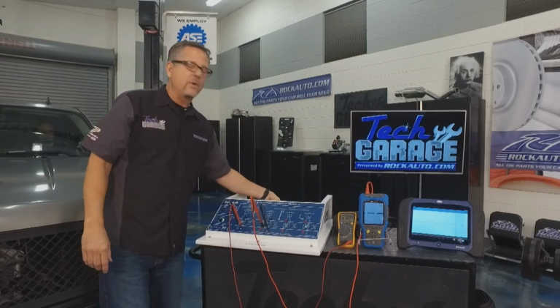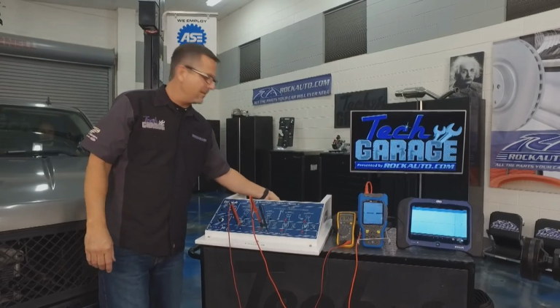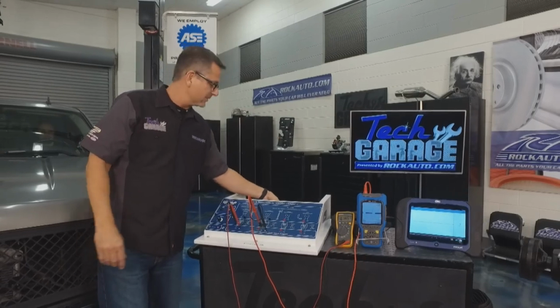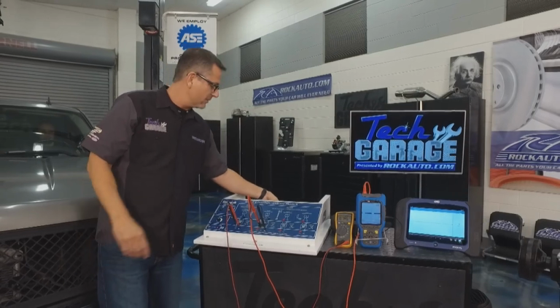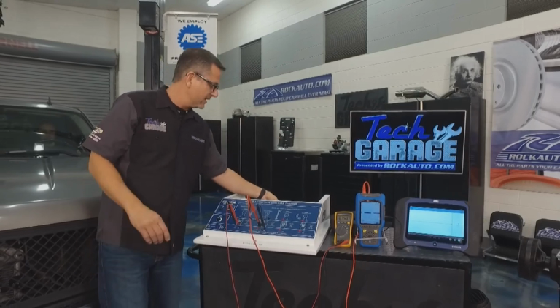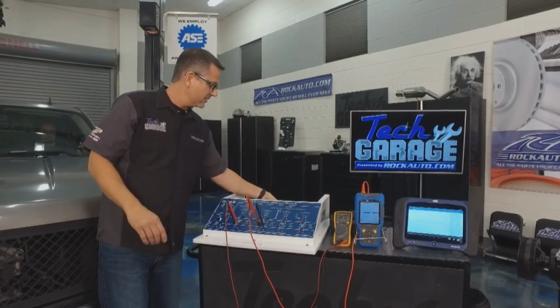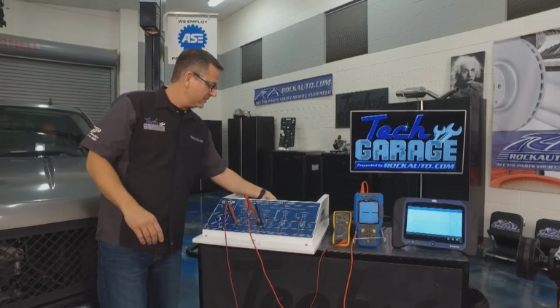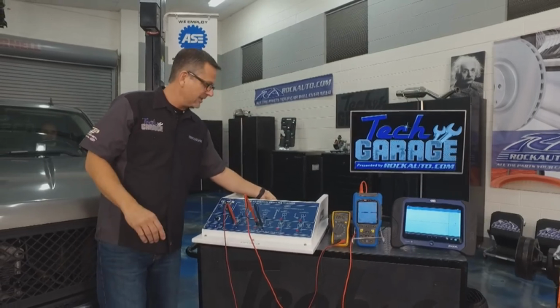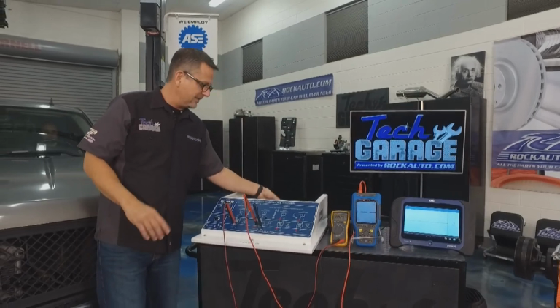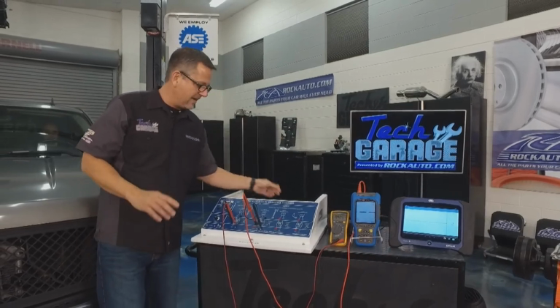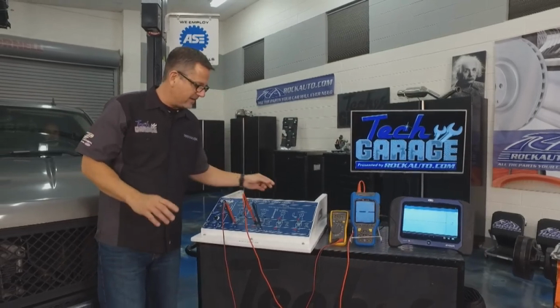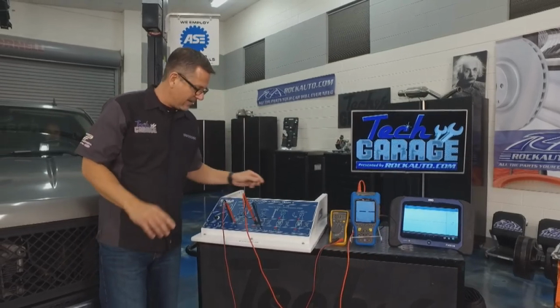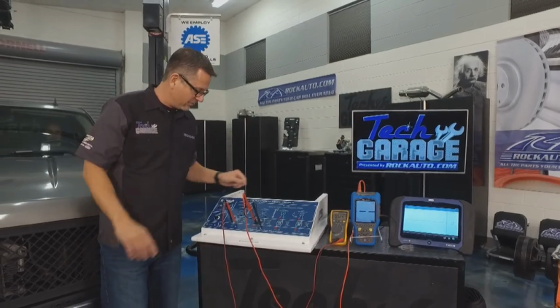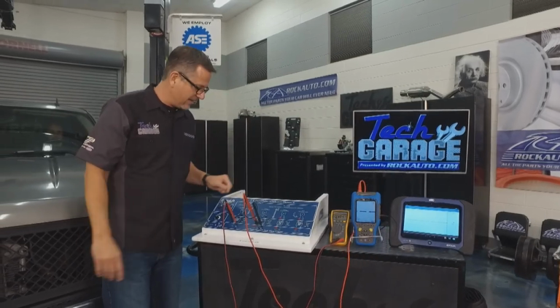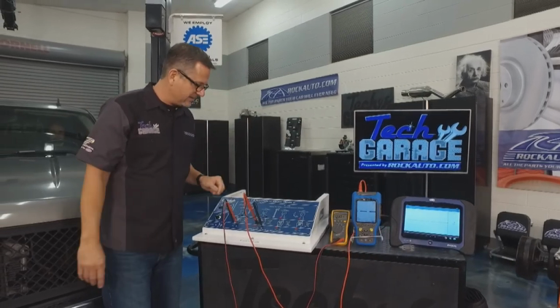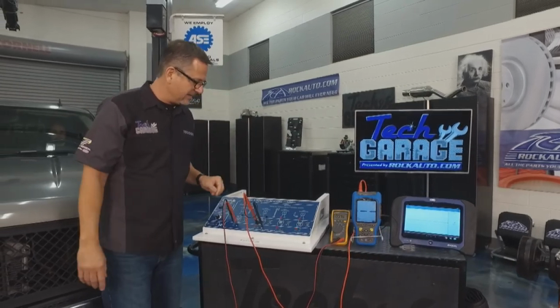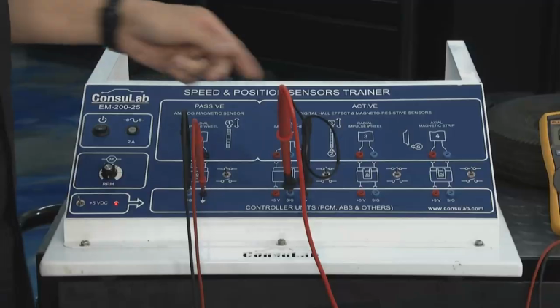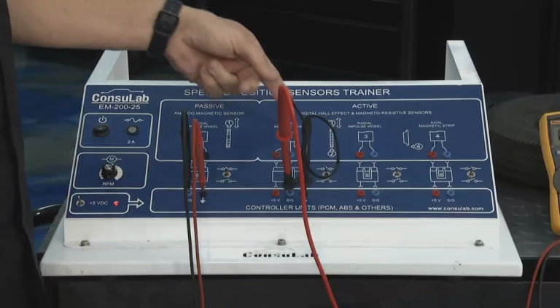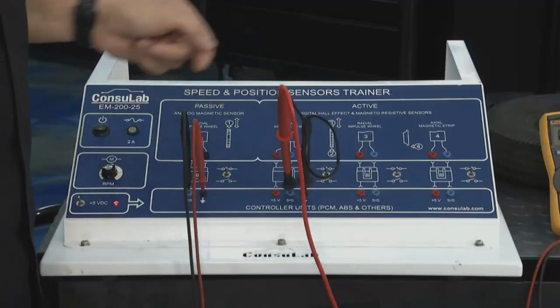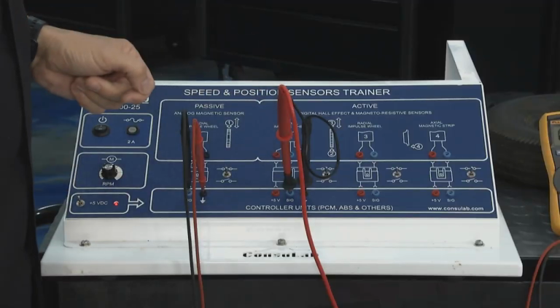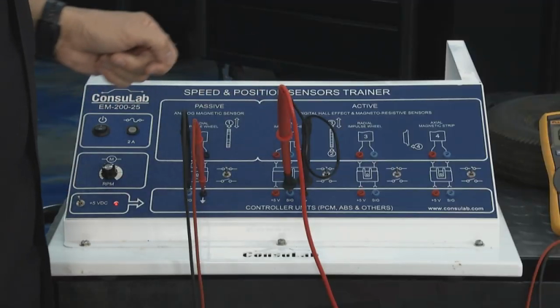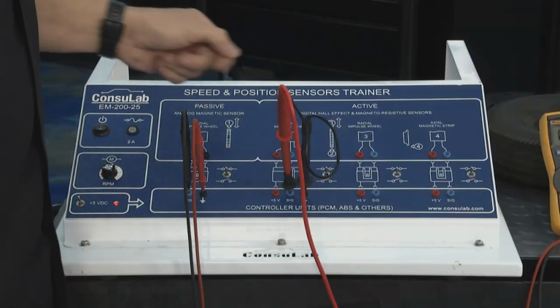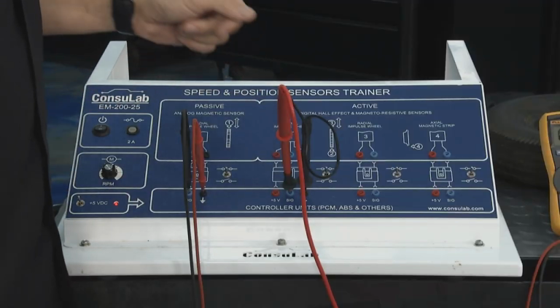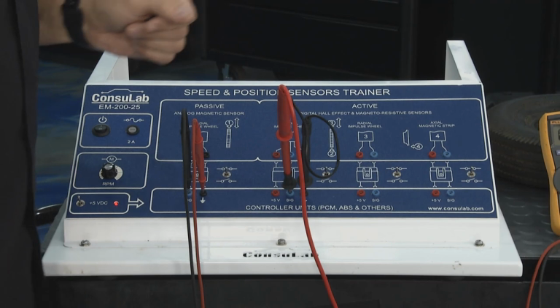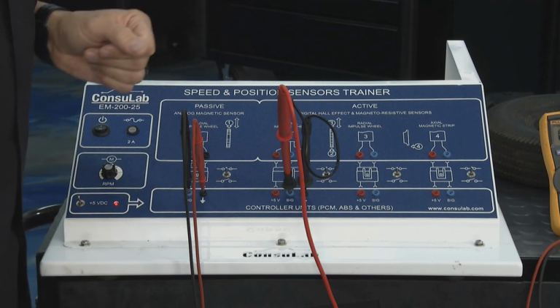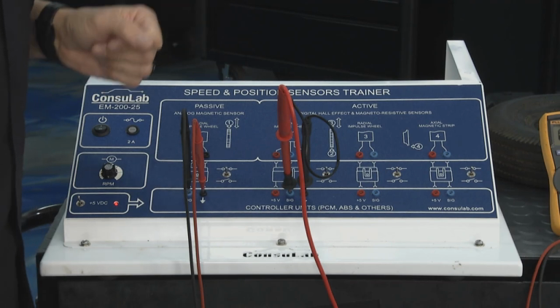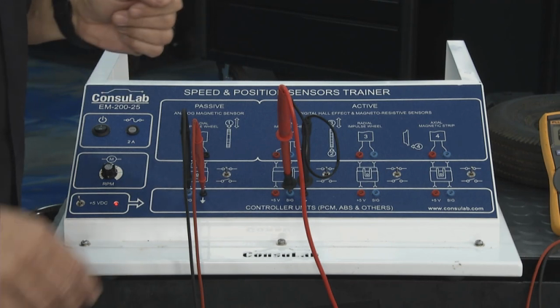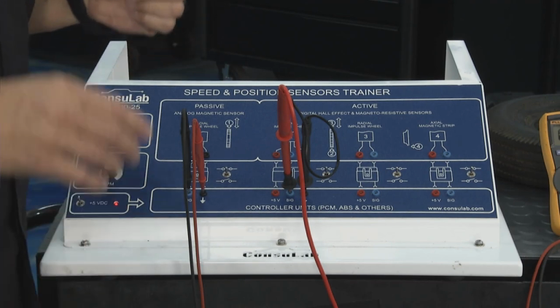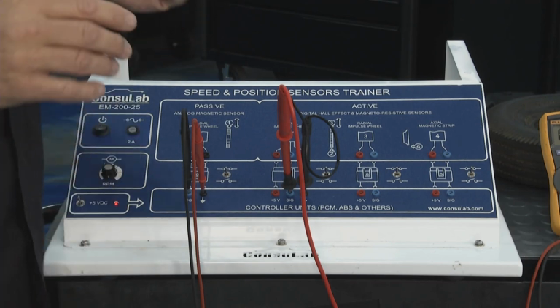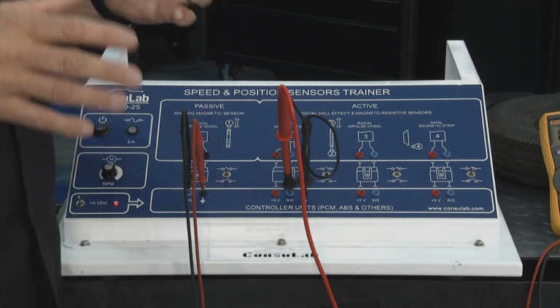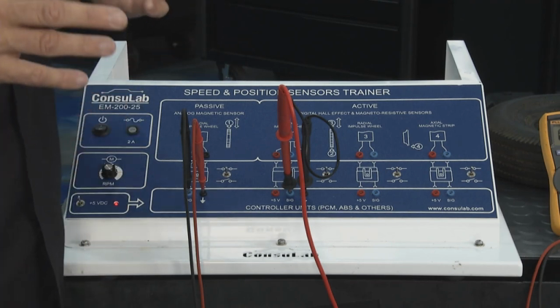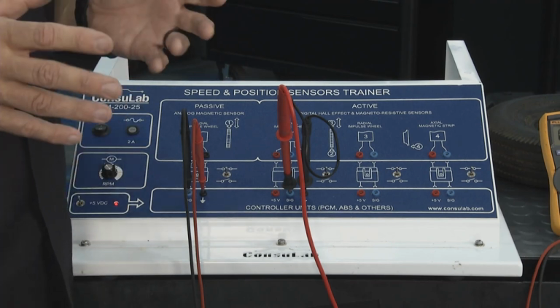As I dial it back you can actually see the voltage start to go away — that will cause a code, that'll cause problems. So make sure you set the air gap correctly.